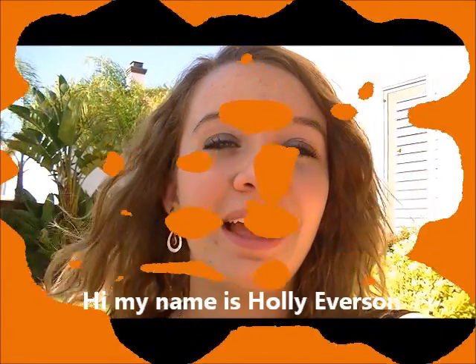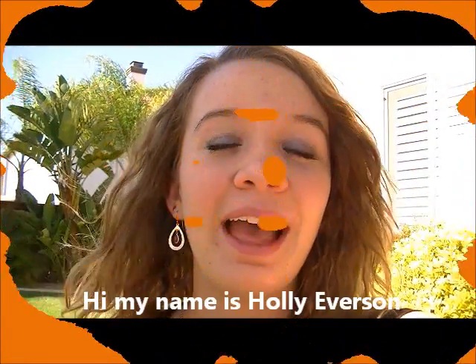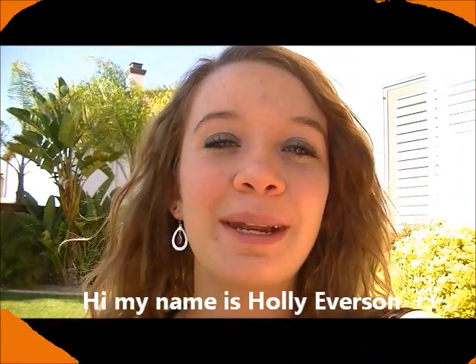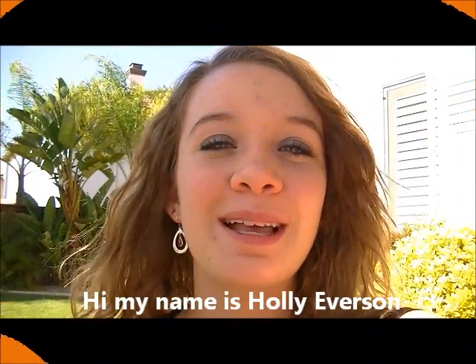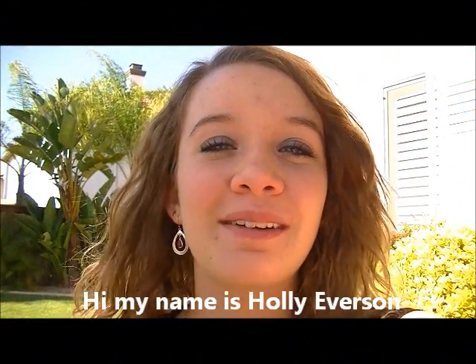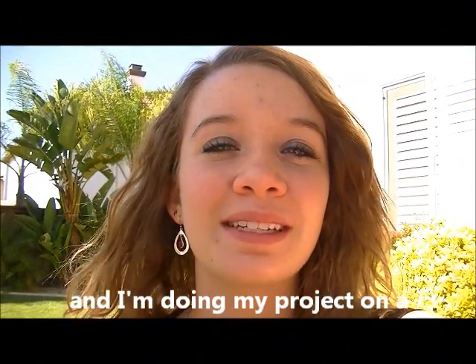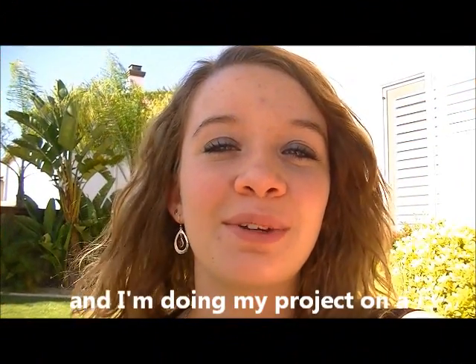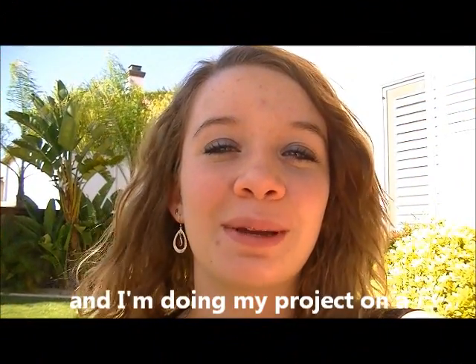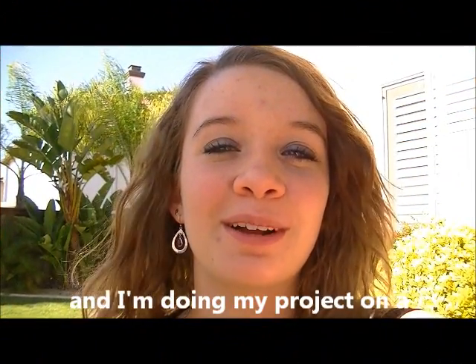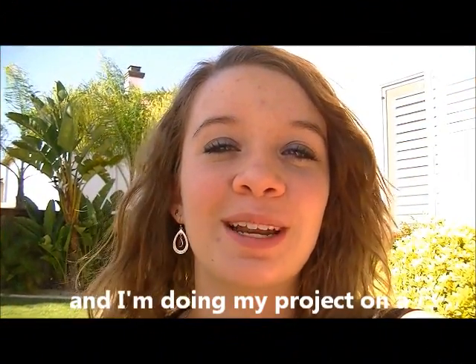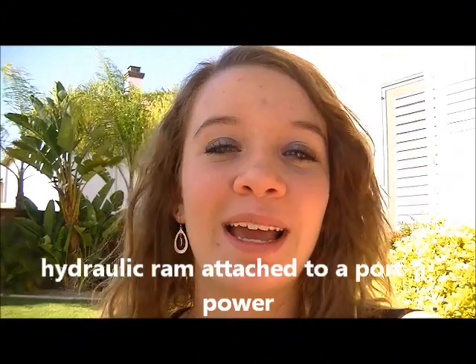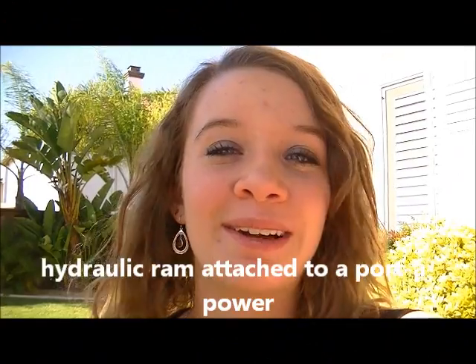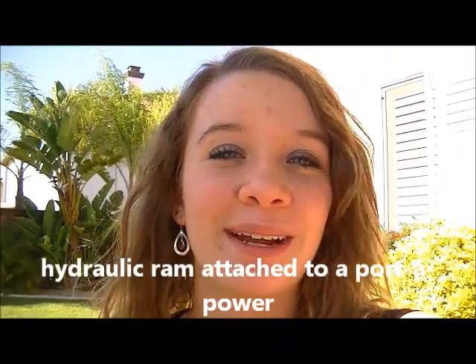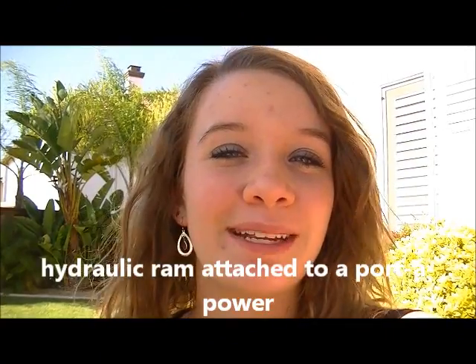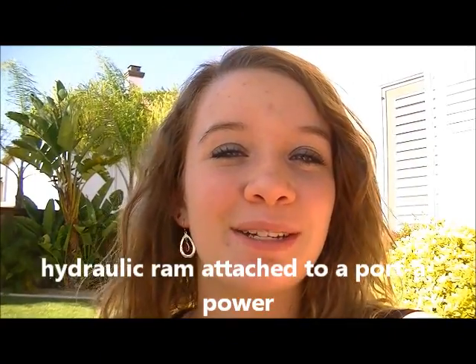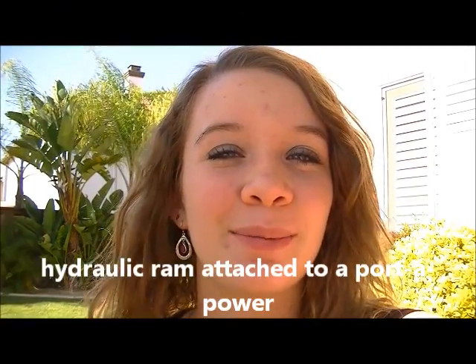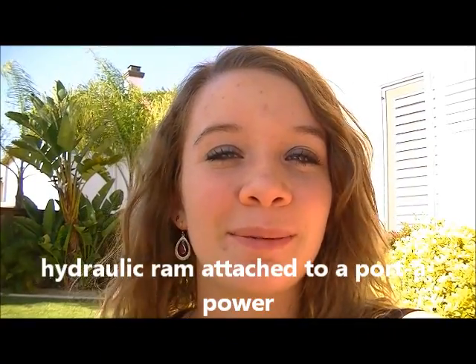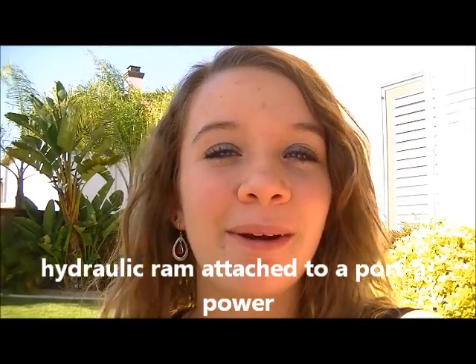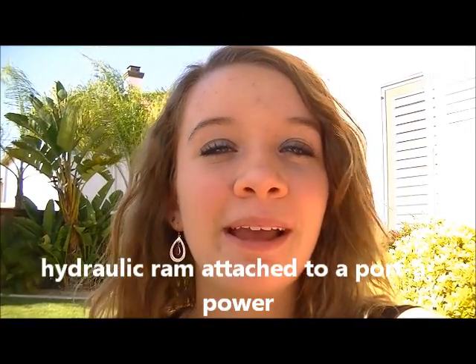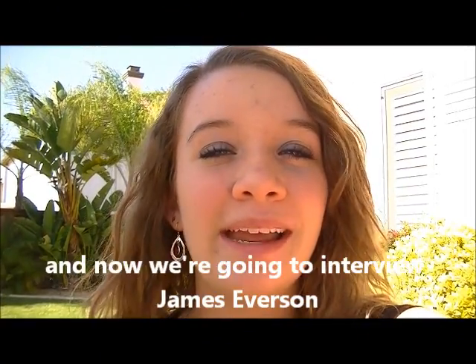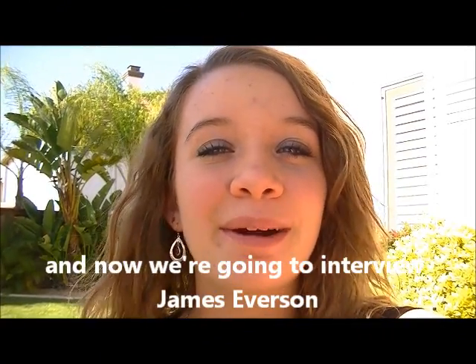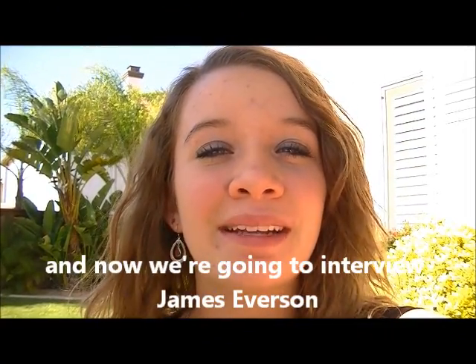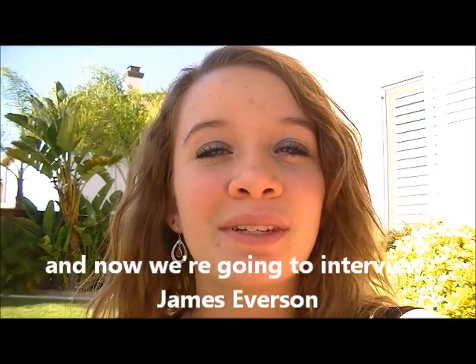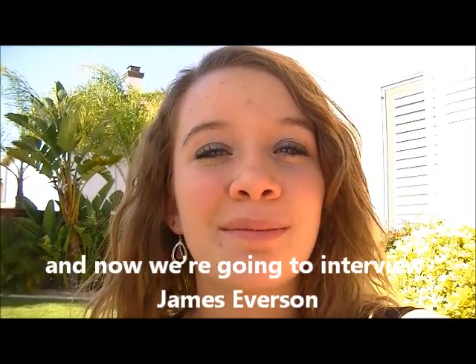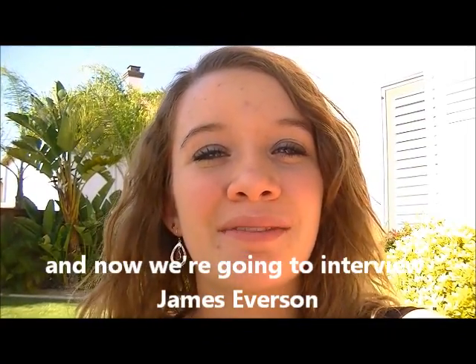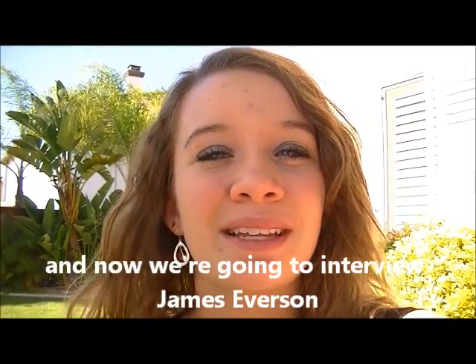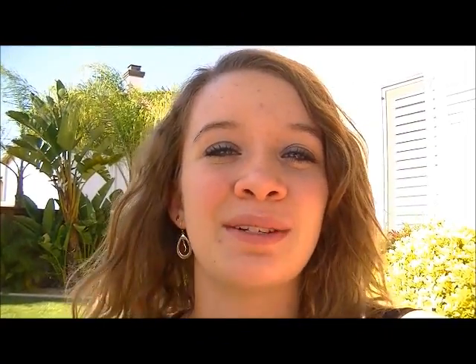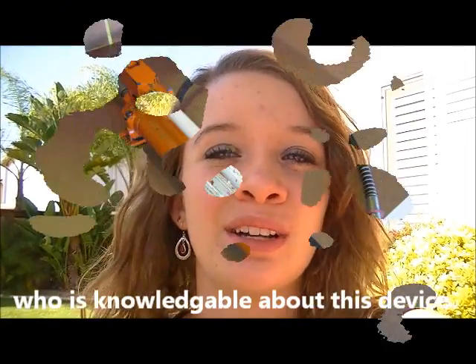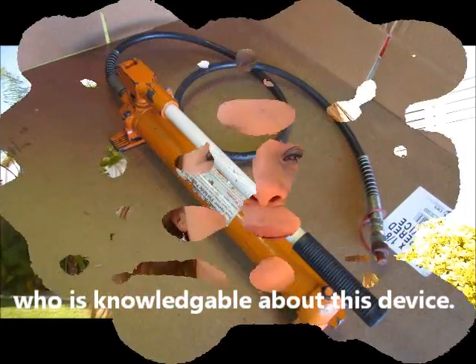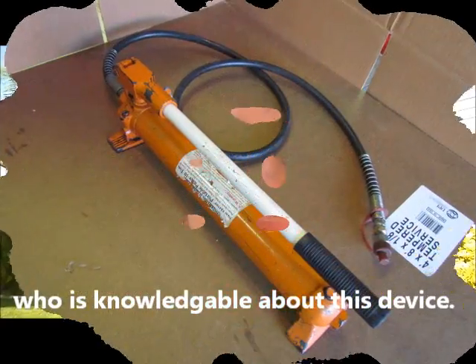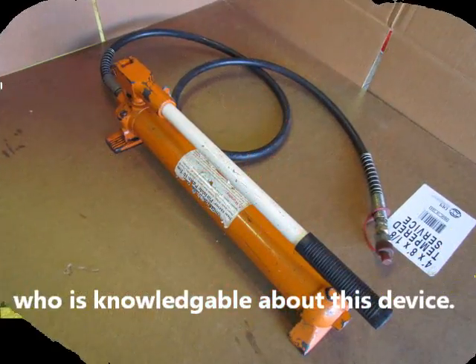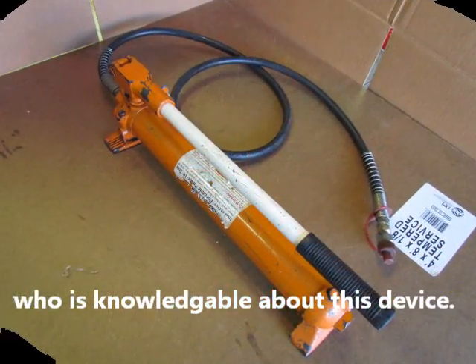Hi, my name is Holly Everson and I'm doing my project on a hydraulic ram attached to a Port of Power. Now we're going to interview James Everson, who is knowledgeable about this device.